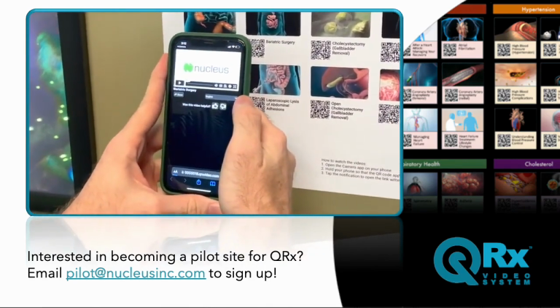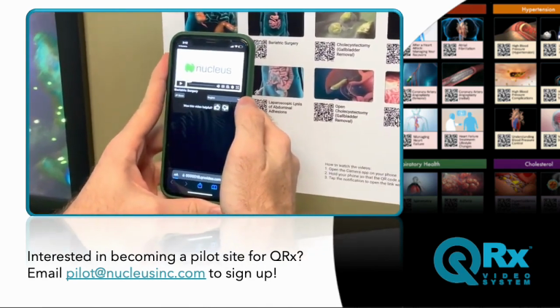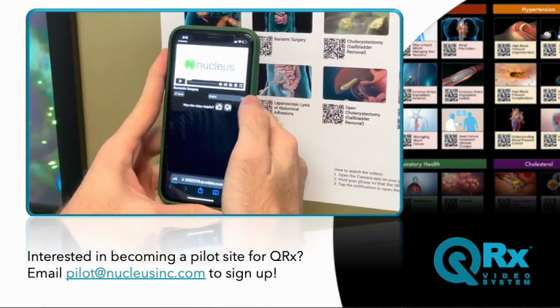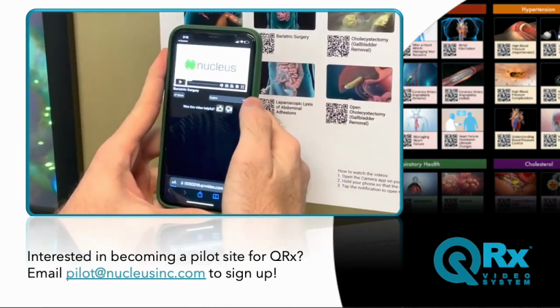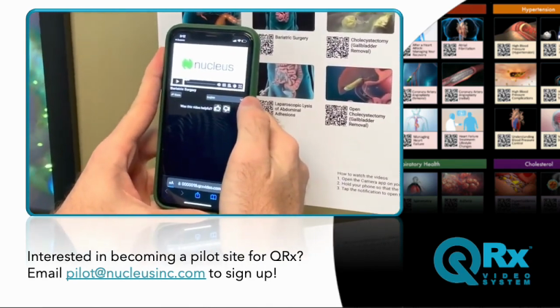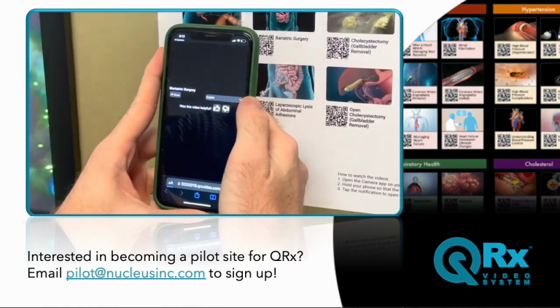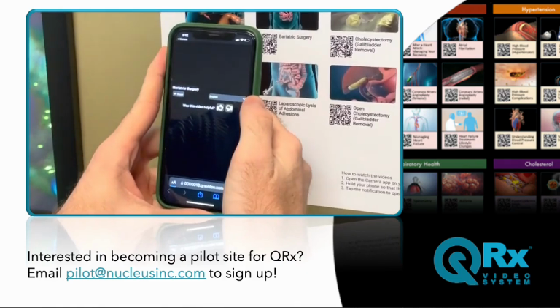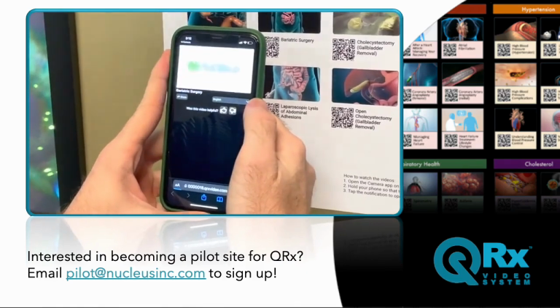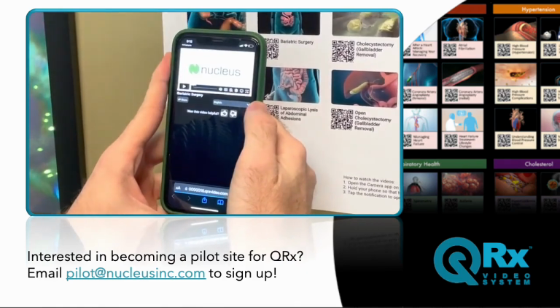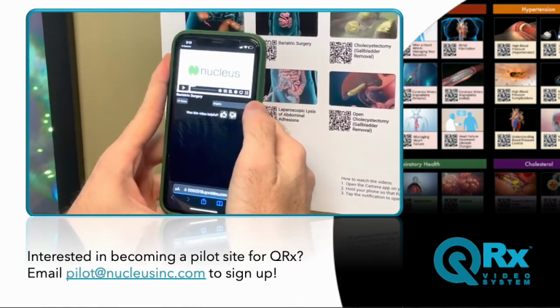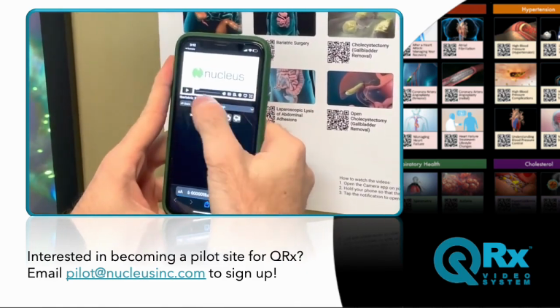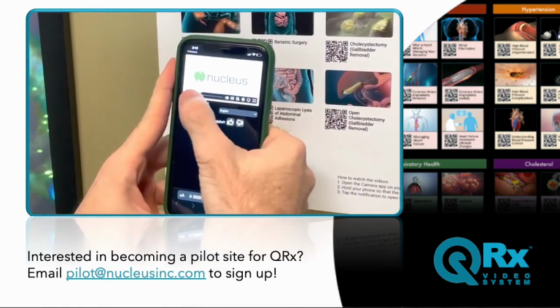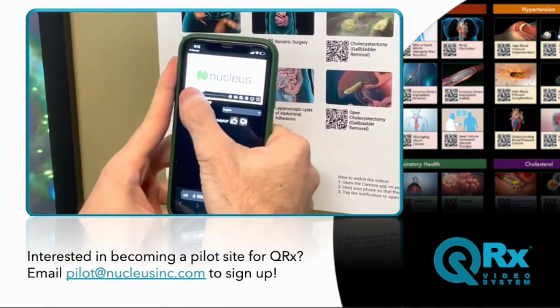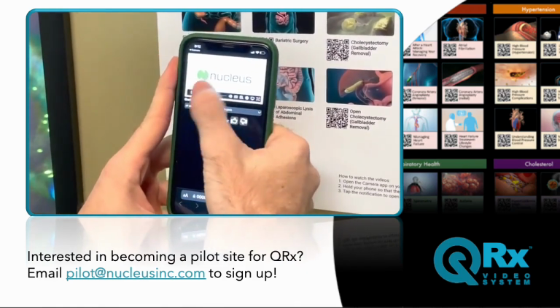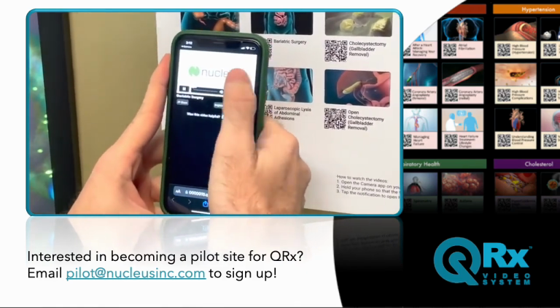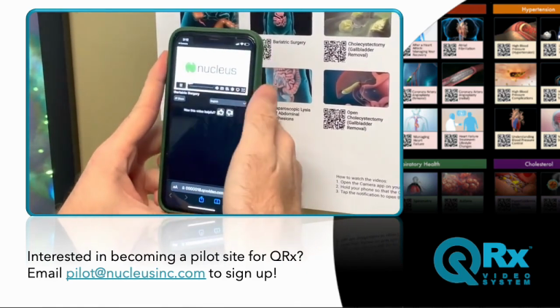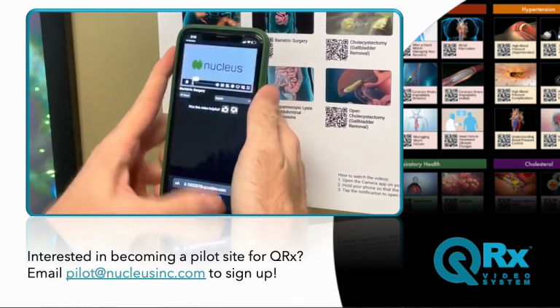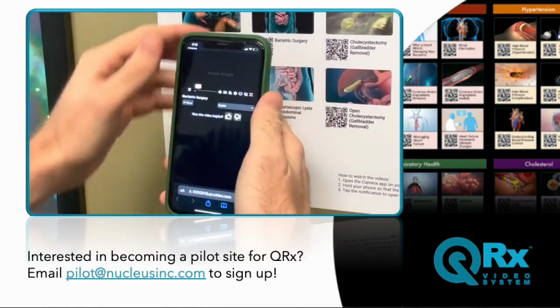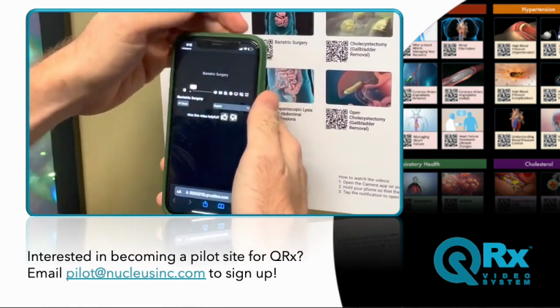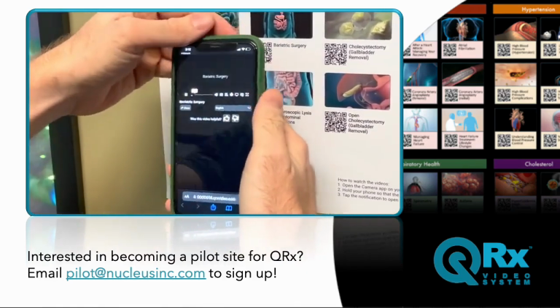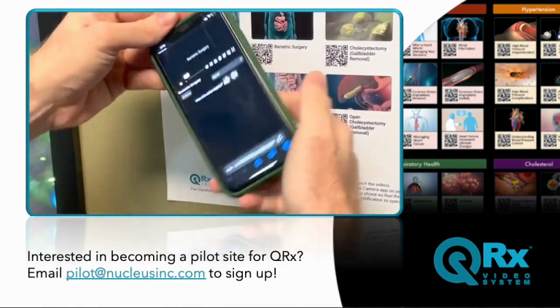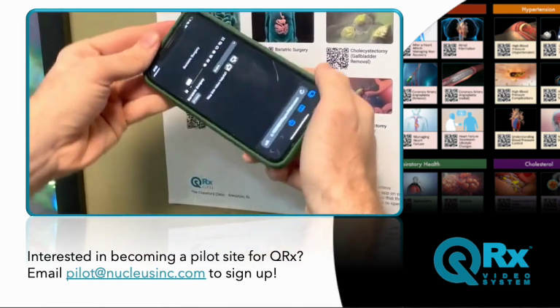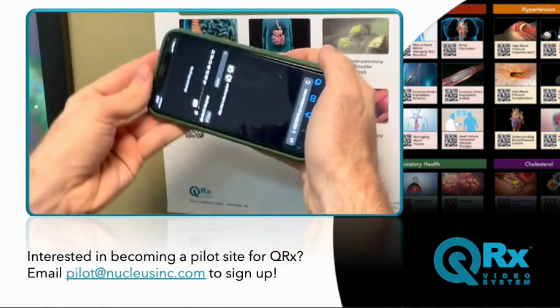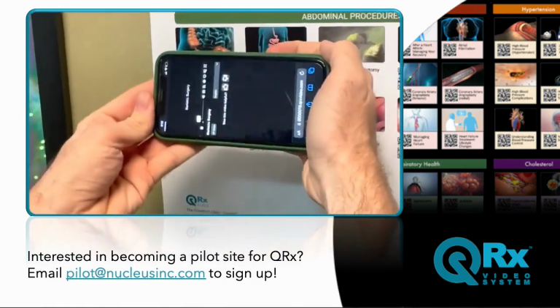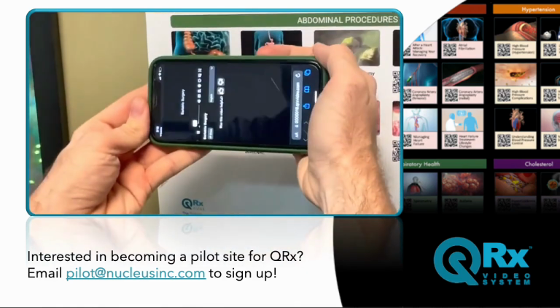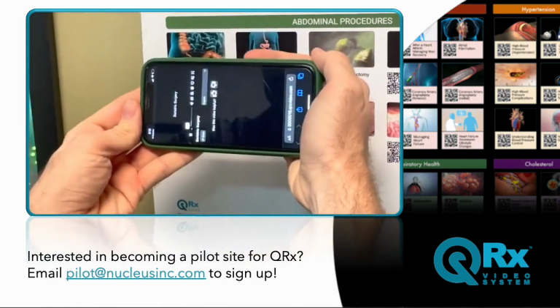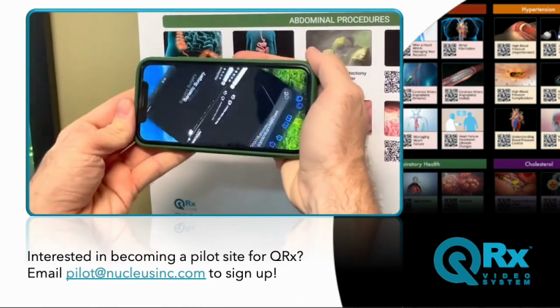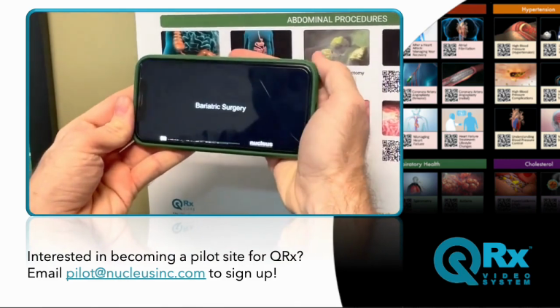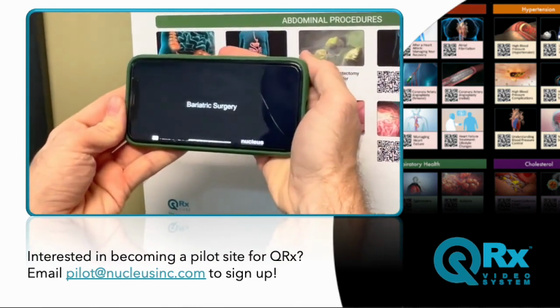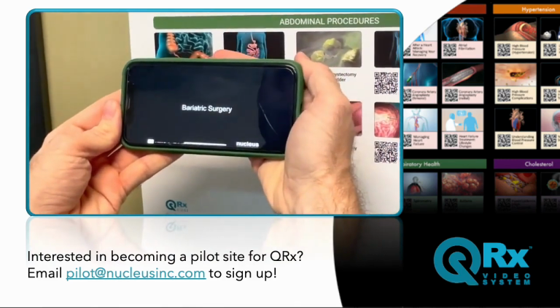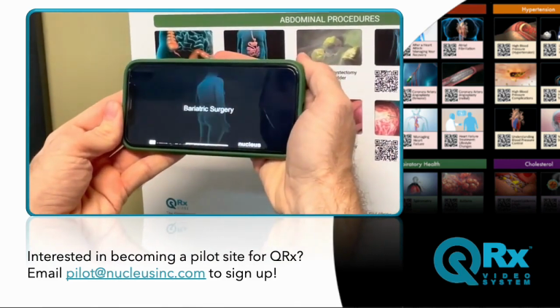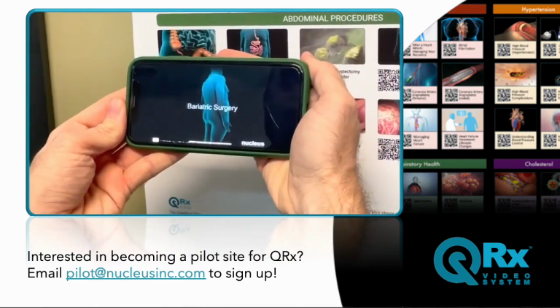Patients simply scan these codes with their smartphones to access educational animations tailored to their specific medical needs.